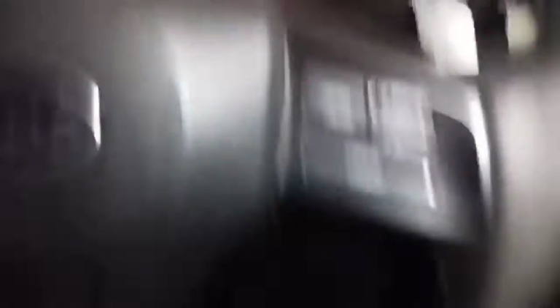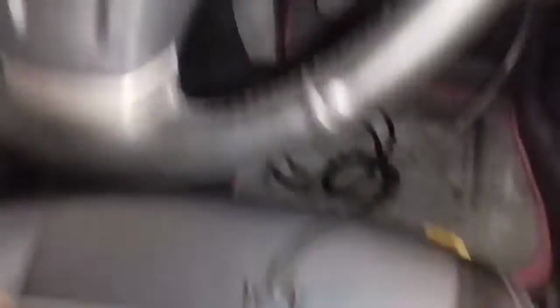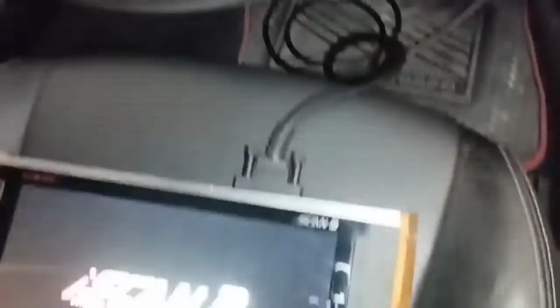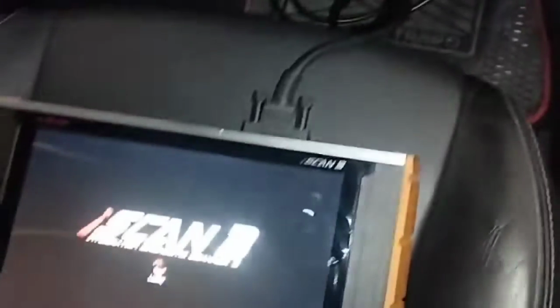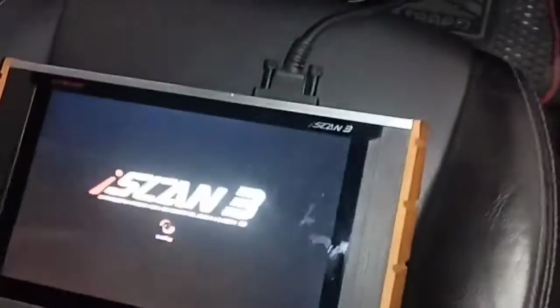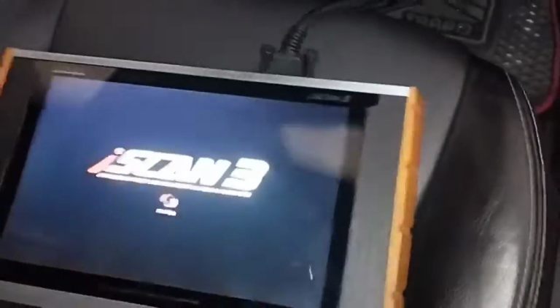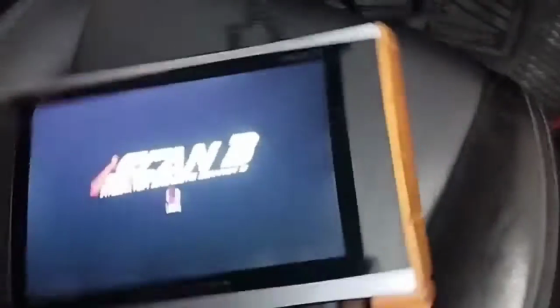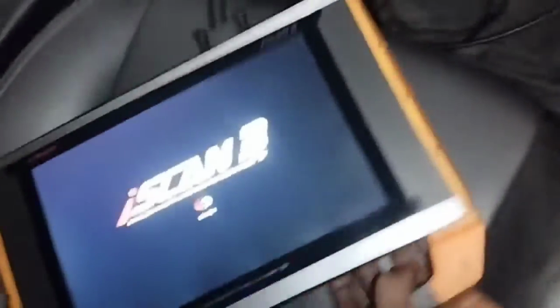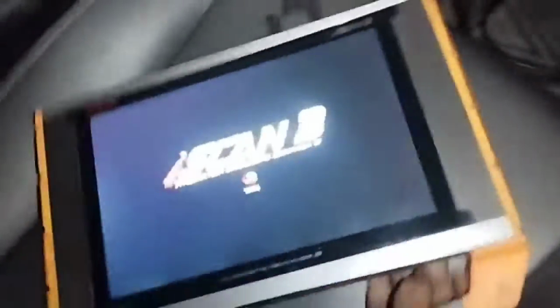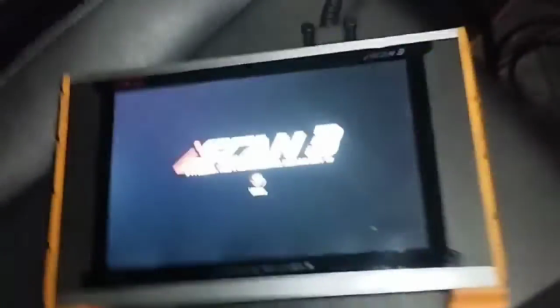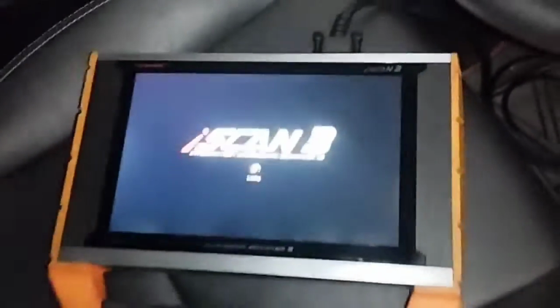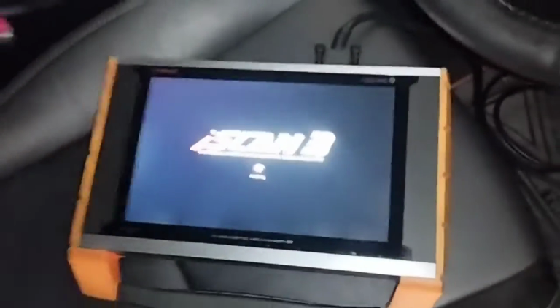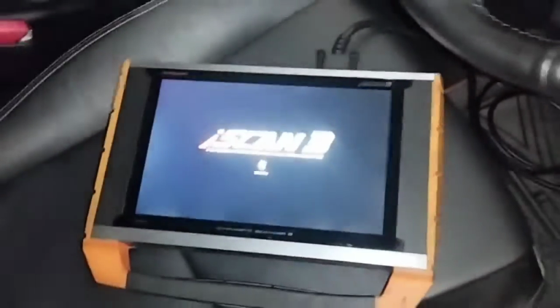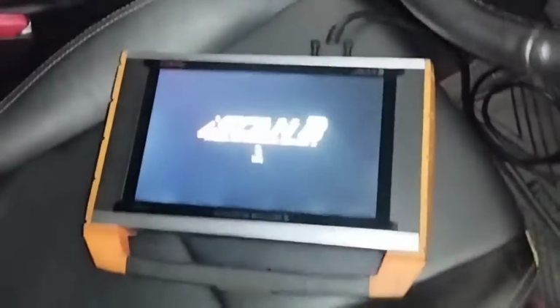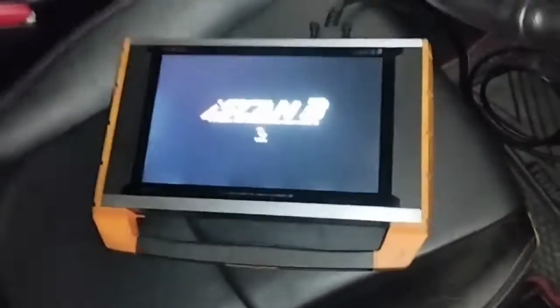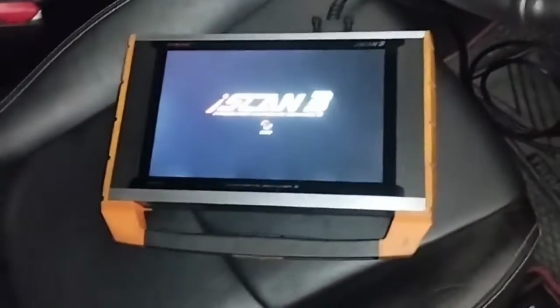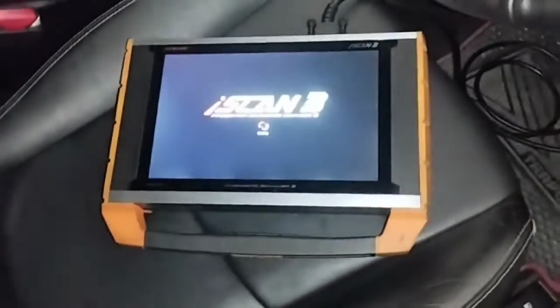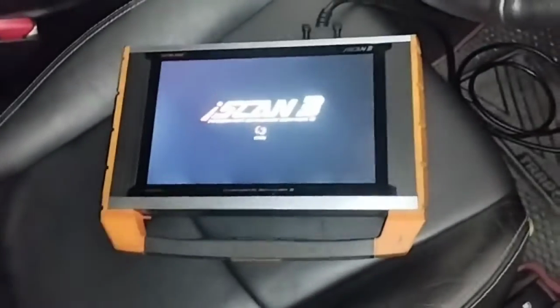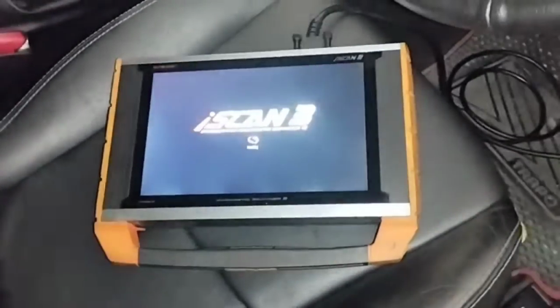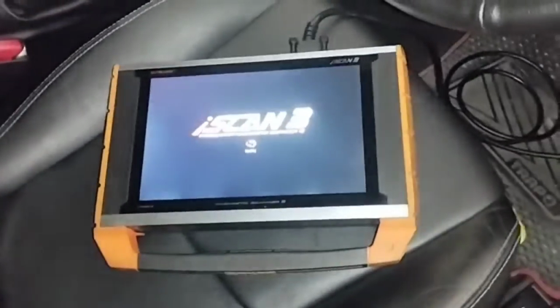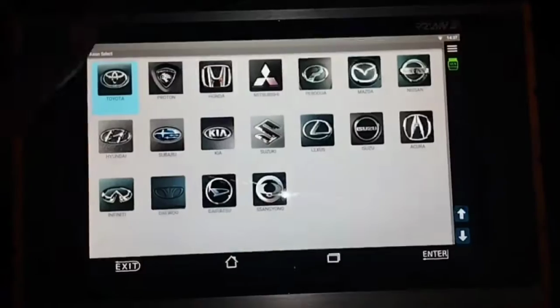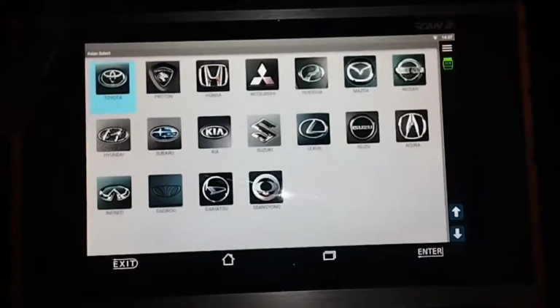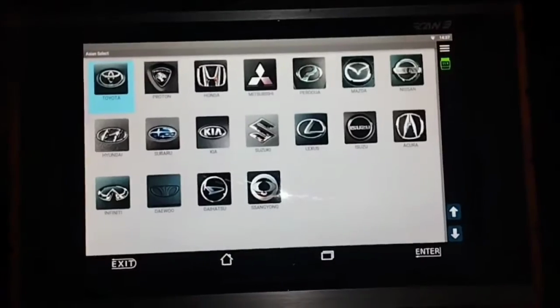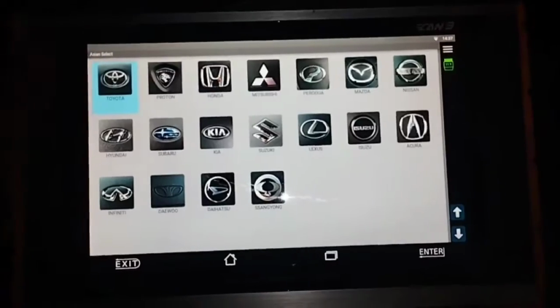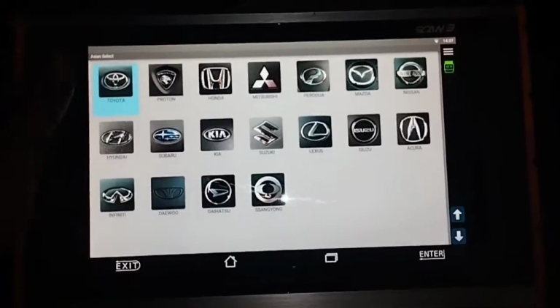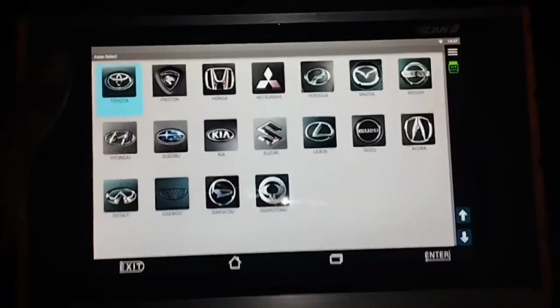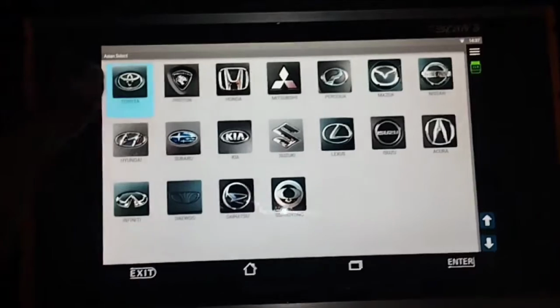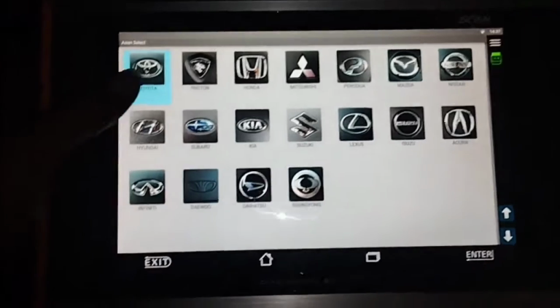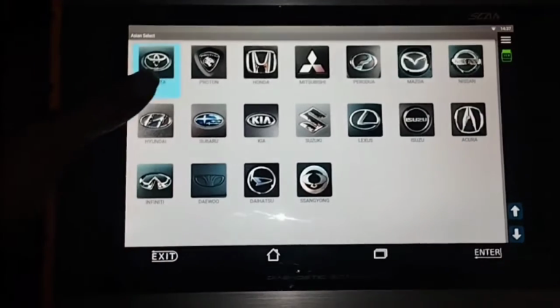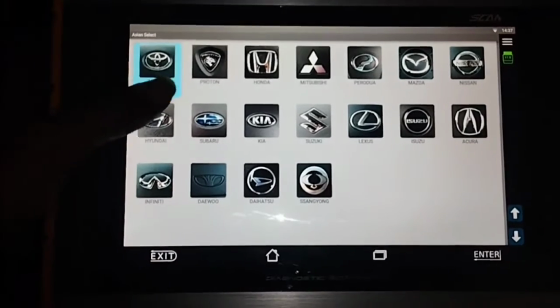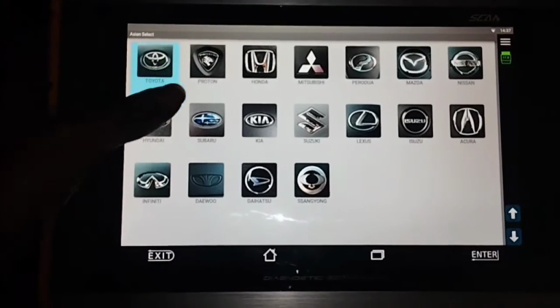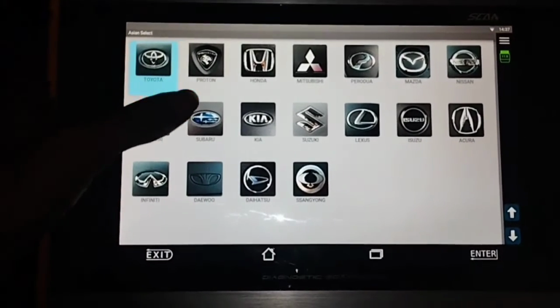First, I will check with the scan computer to find out why the check engine light came on.